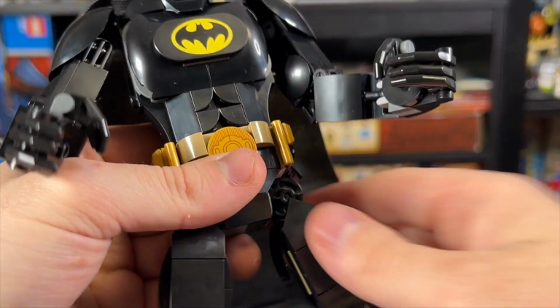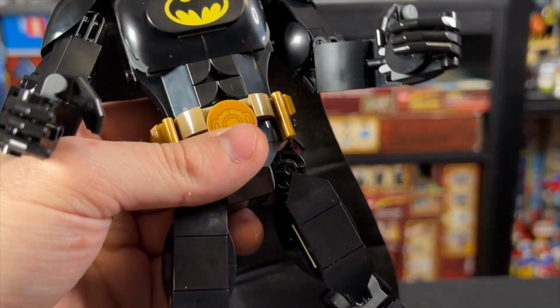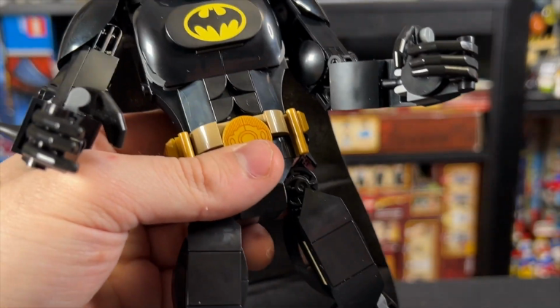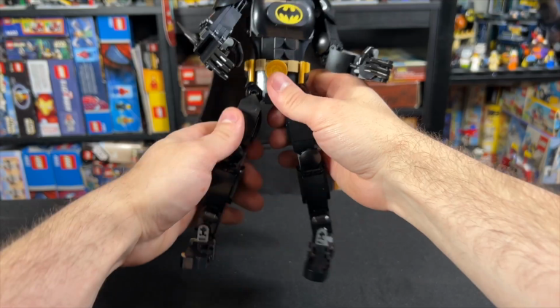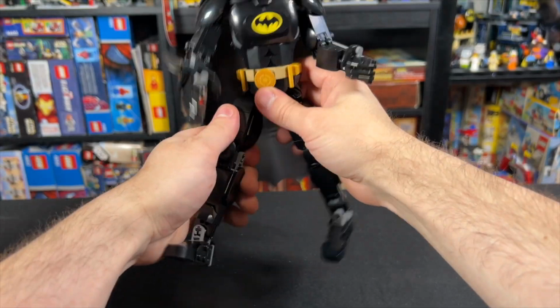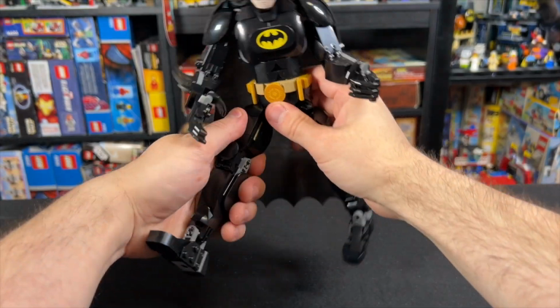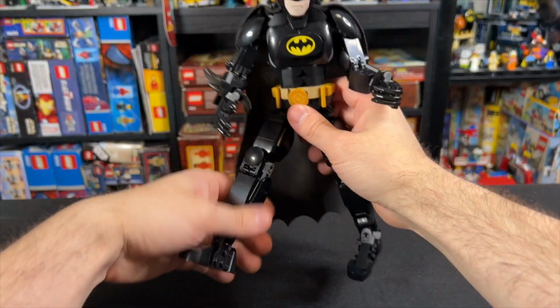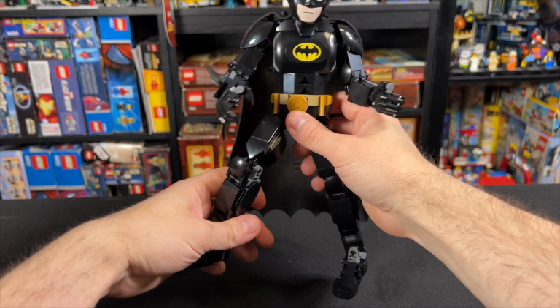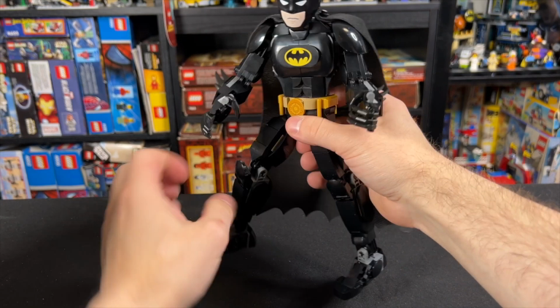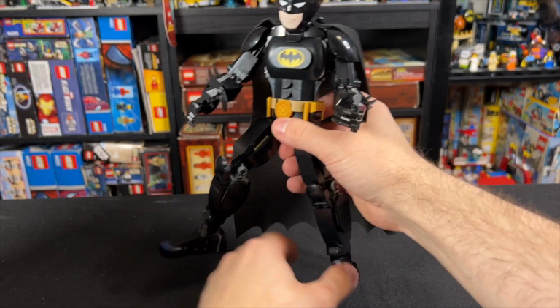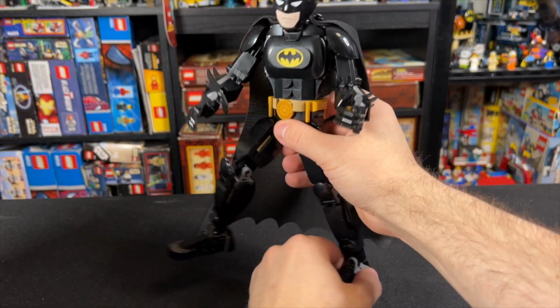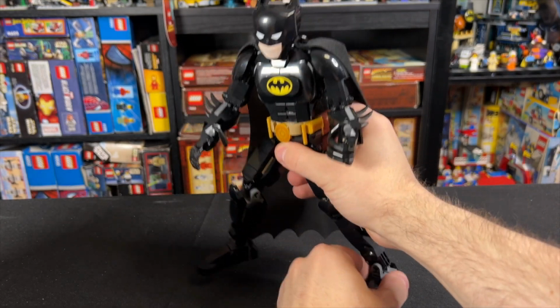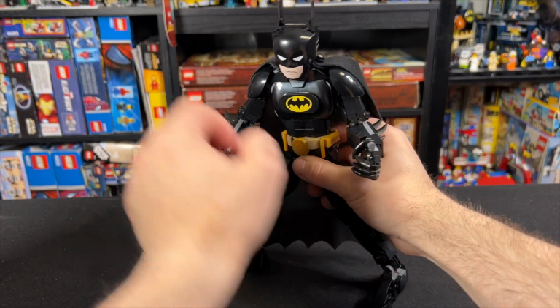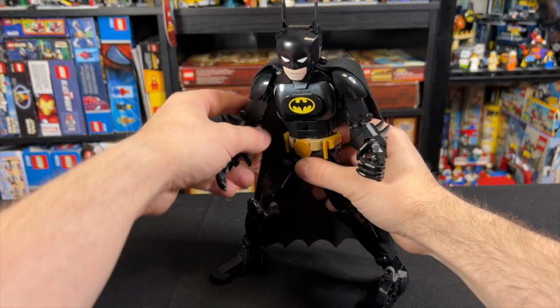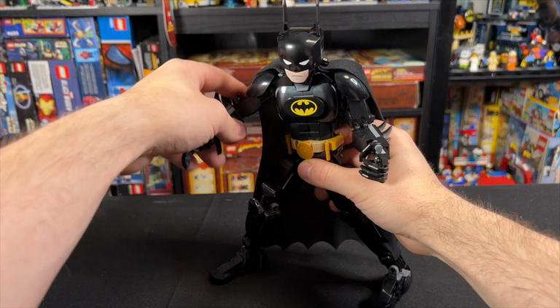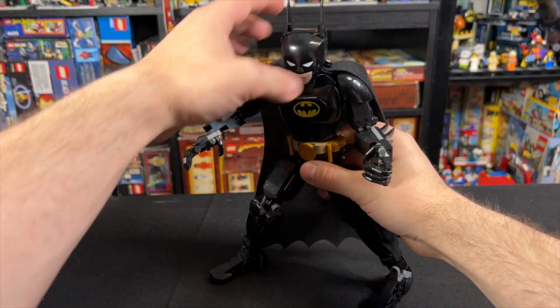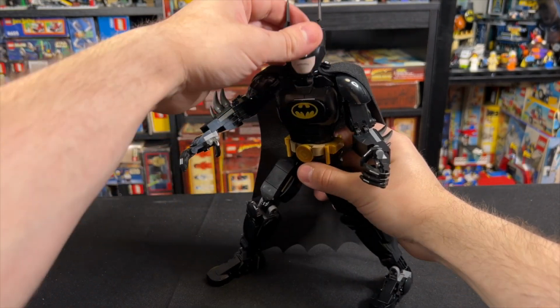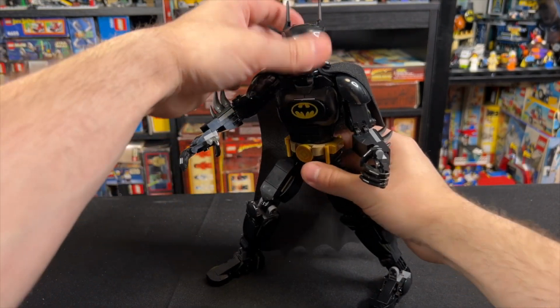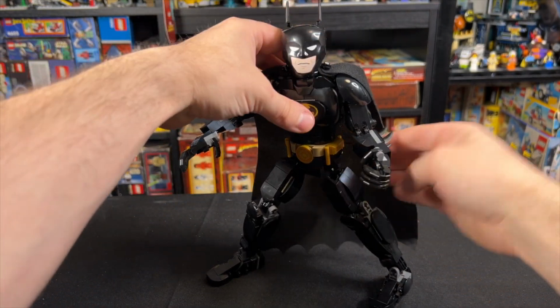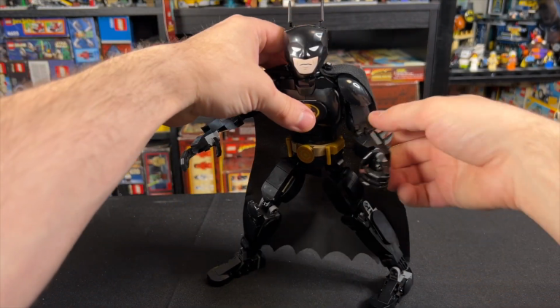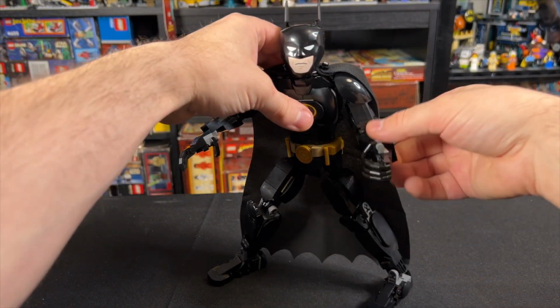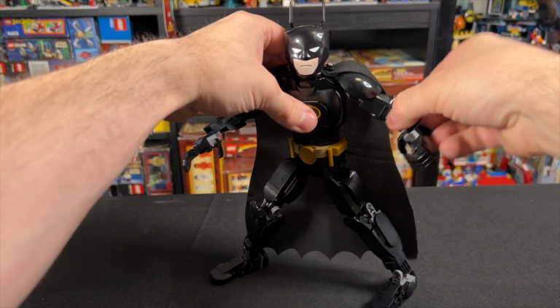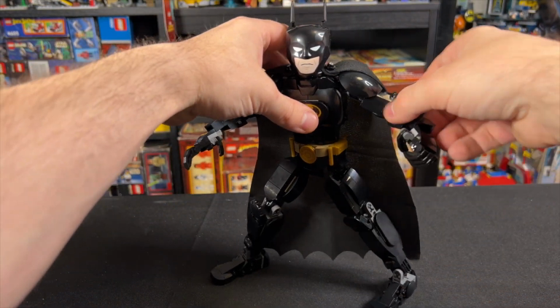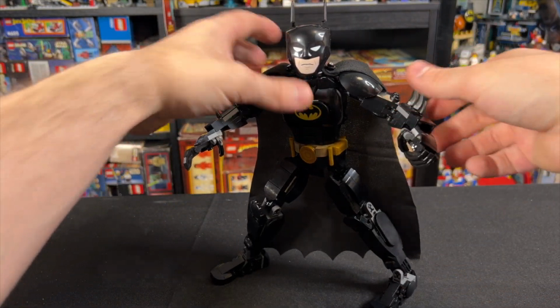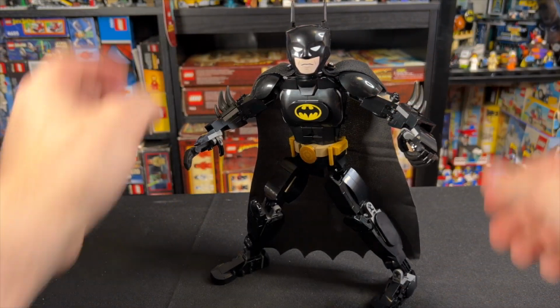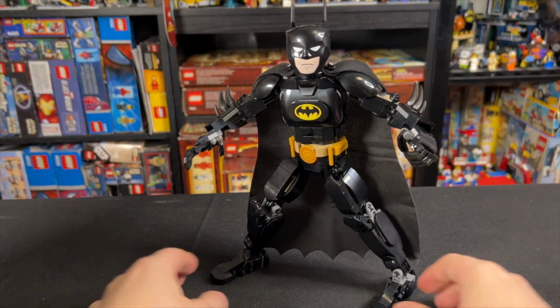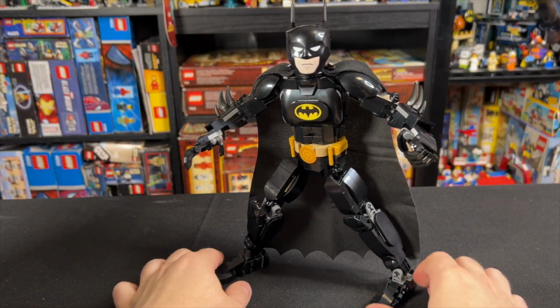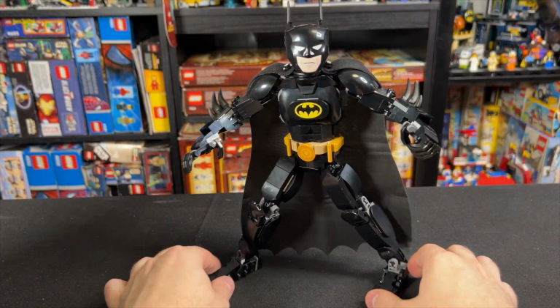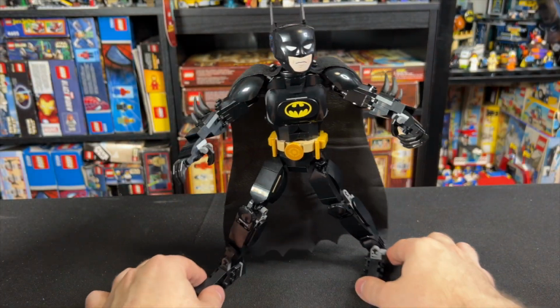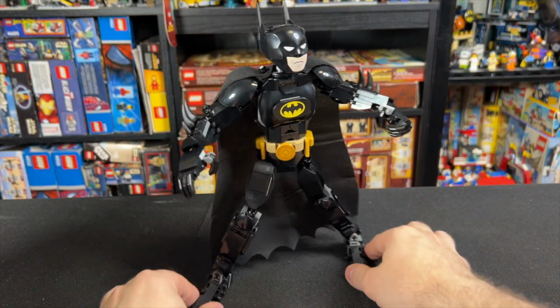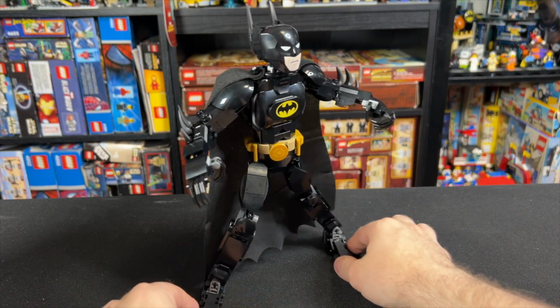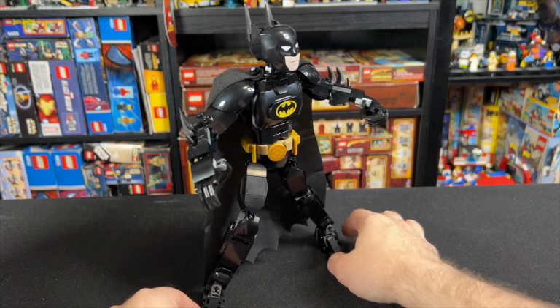So I just think that it's a strange scale at the price, and I think there are better ways to spend your money if you're into action figures and LEGO.